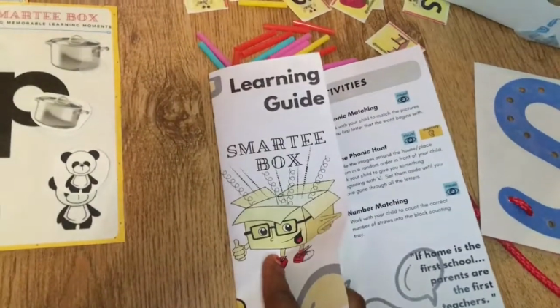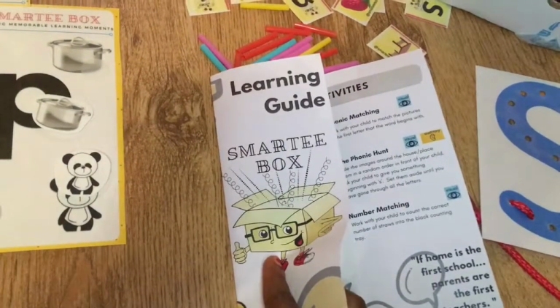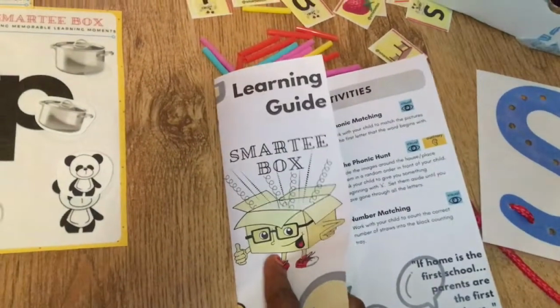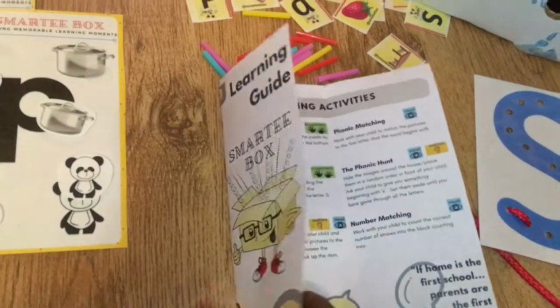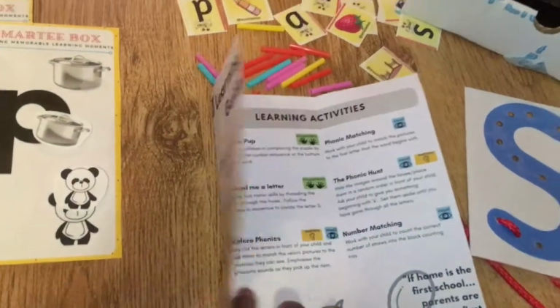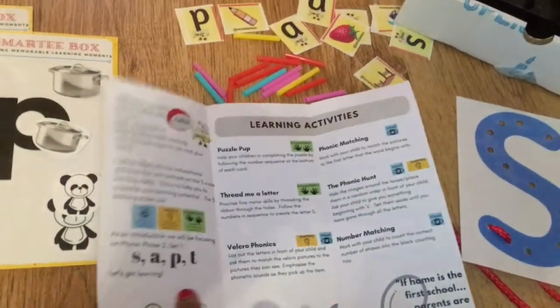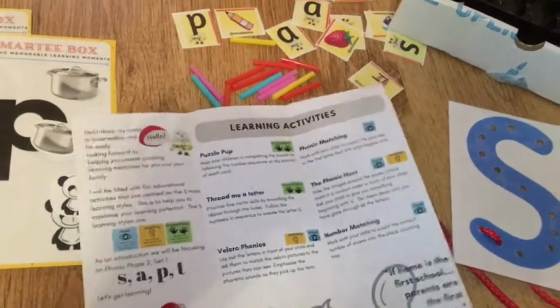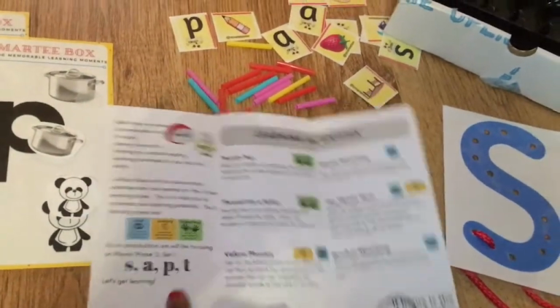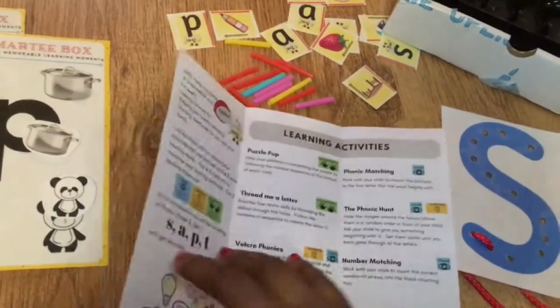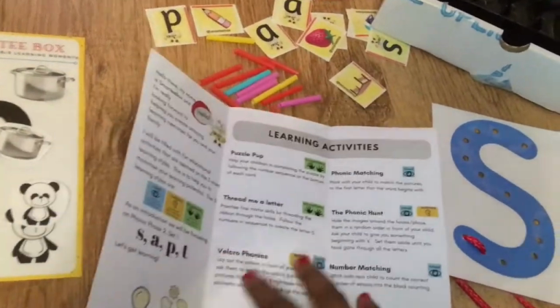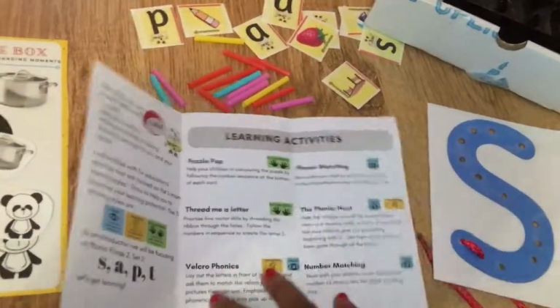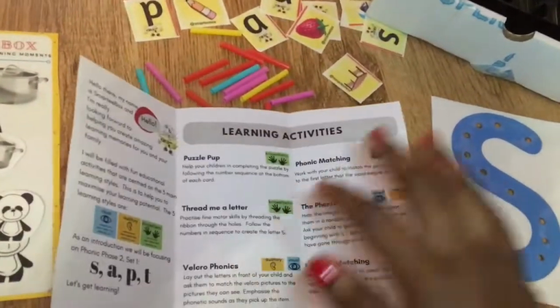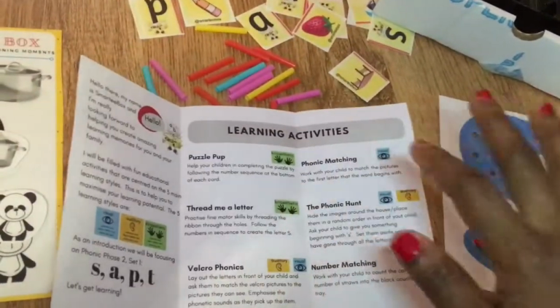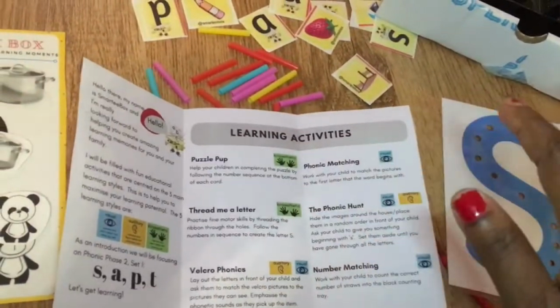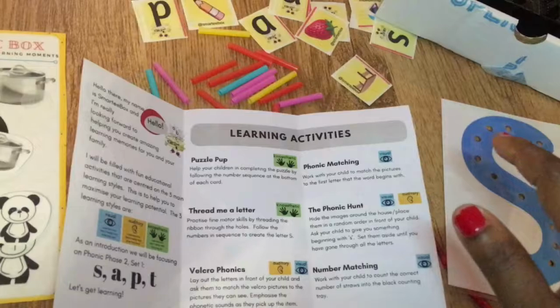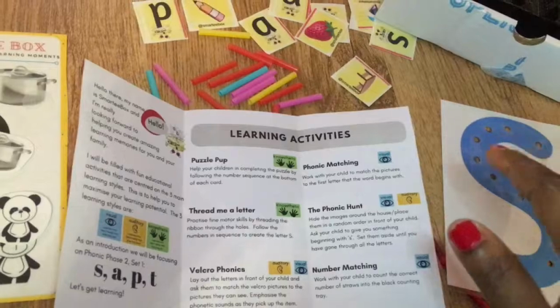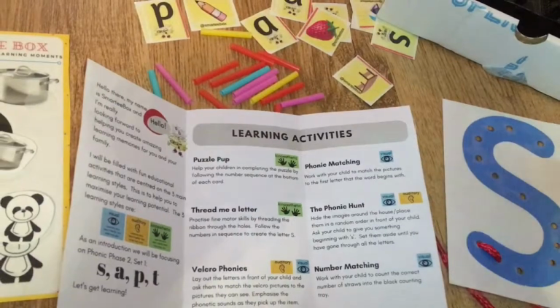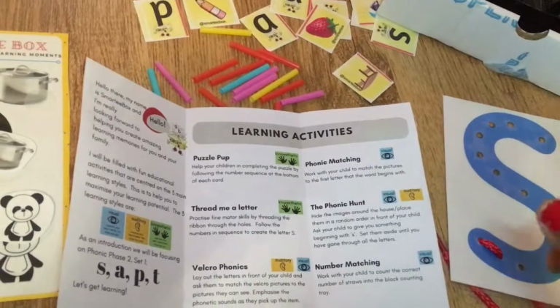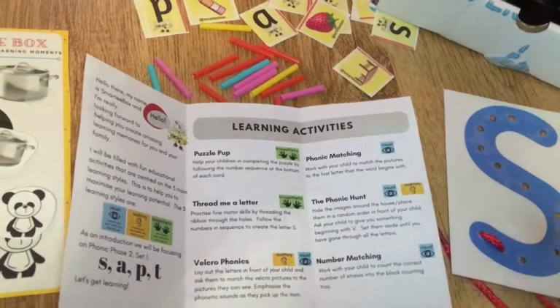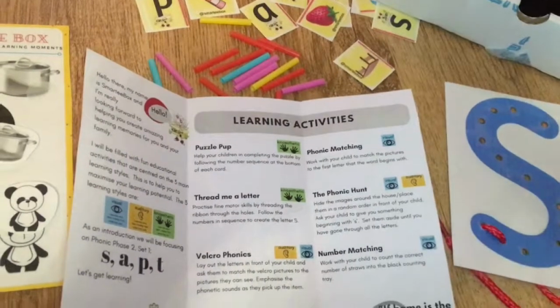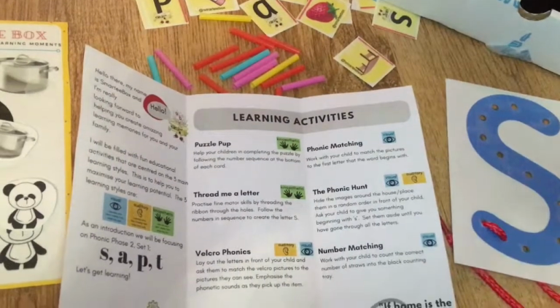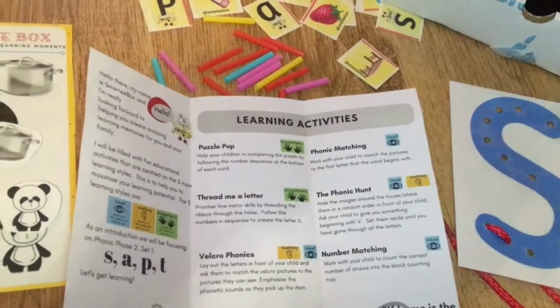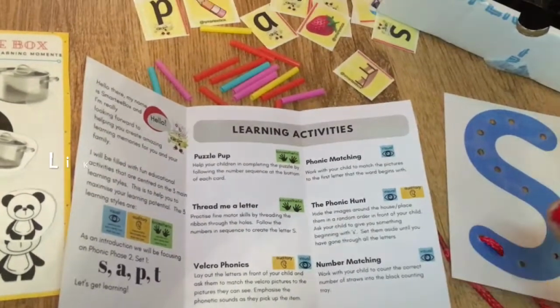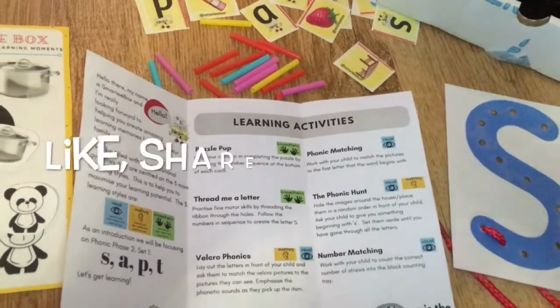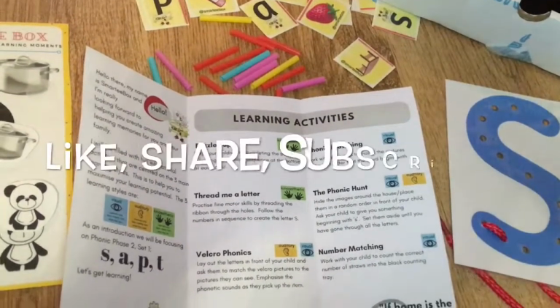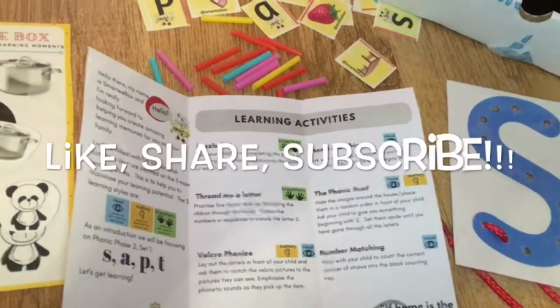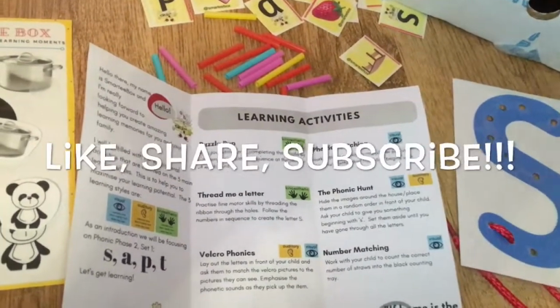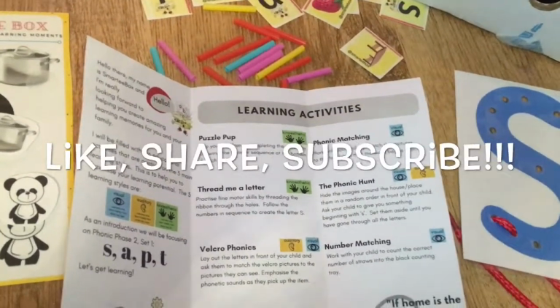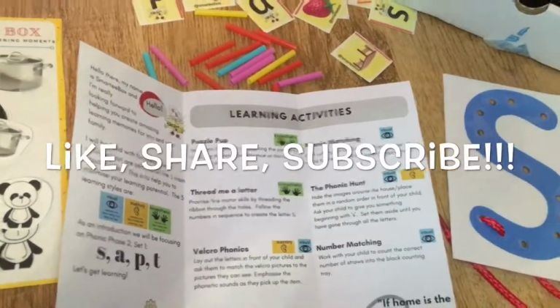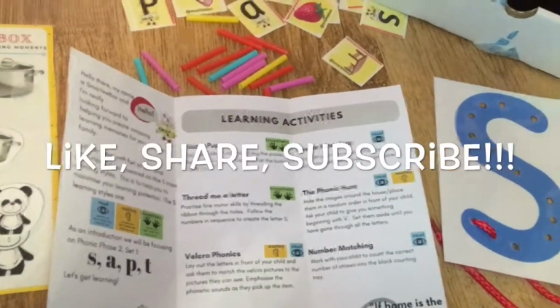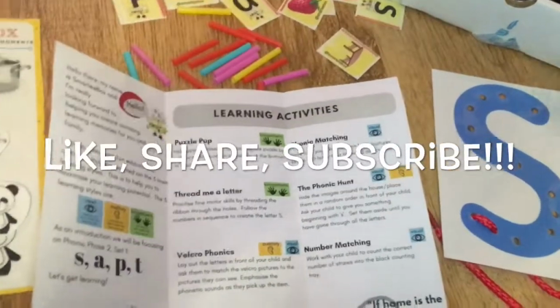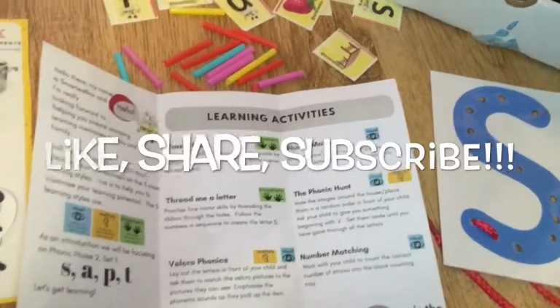Stay tuned and if you do enjoy the video, please thumbs up and do not forget to subscribe.